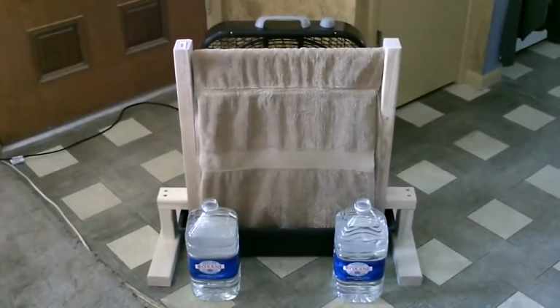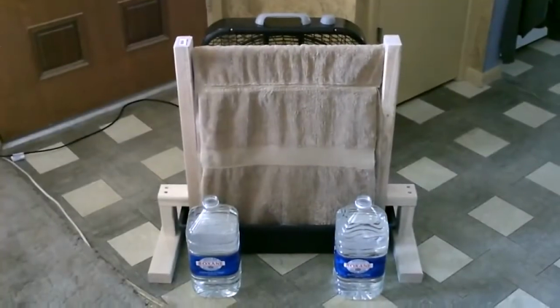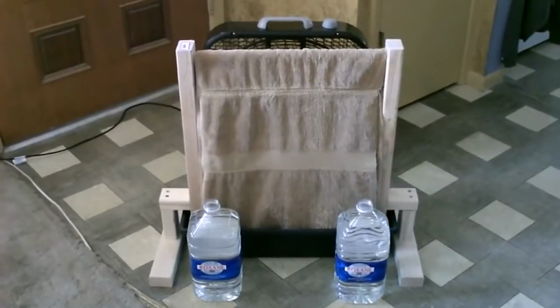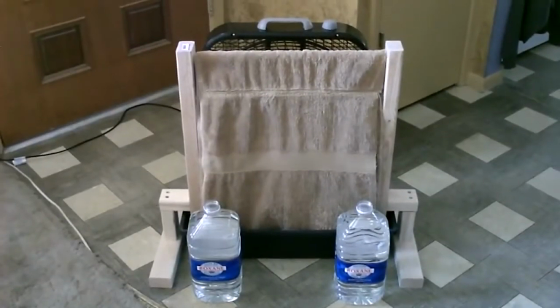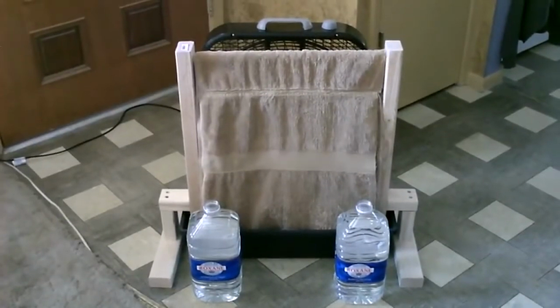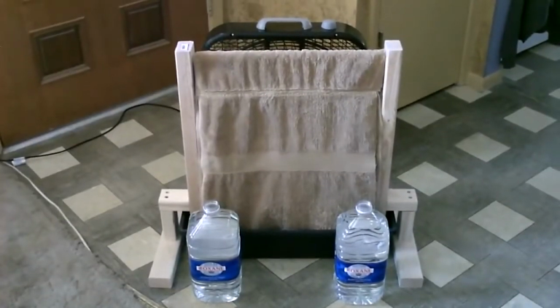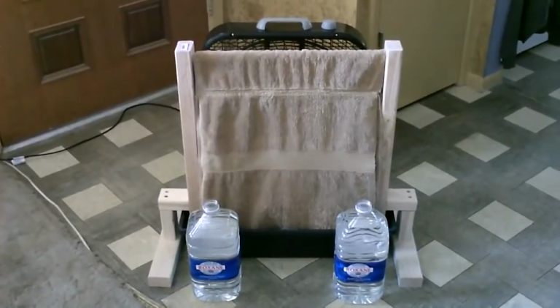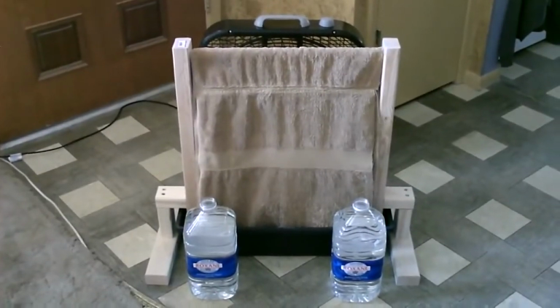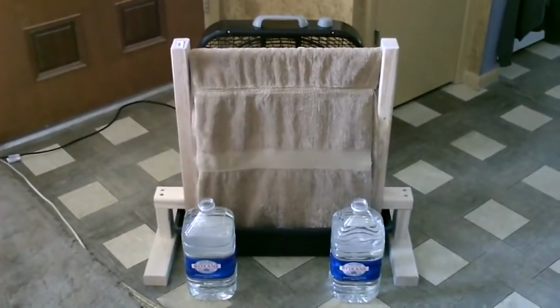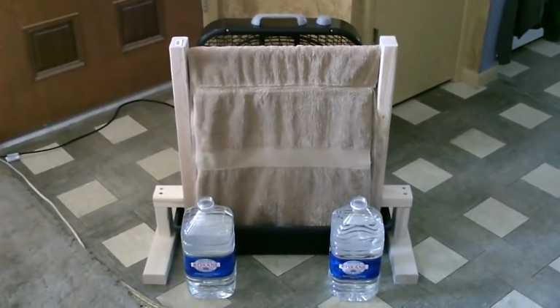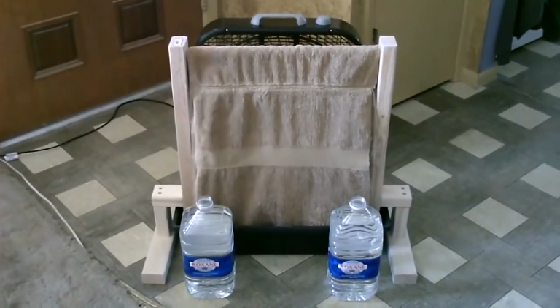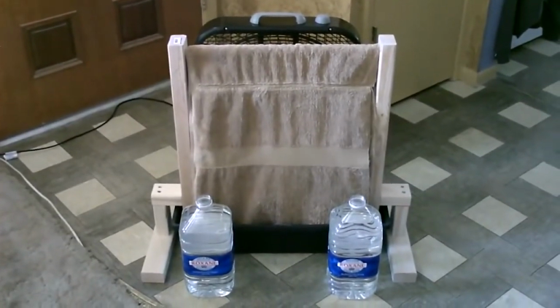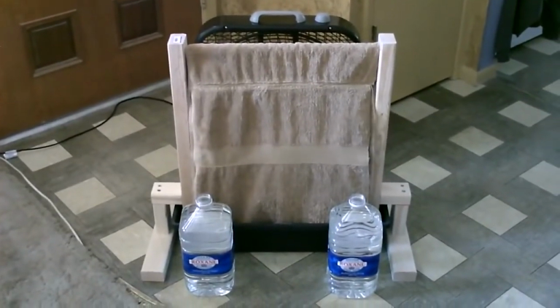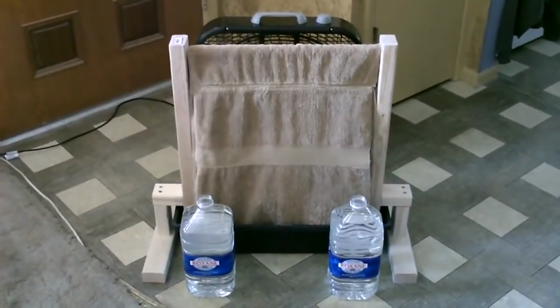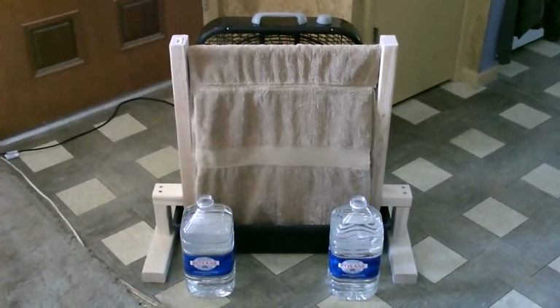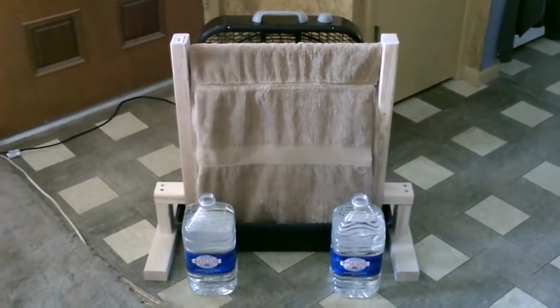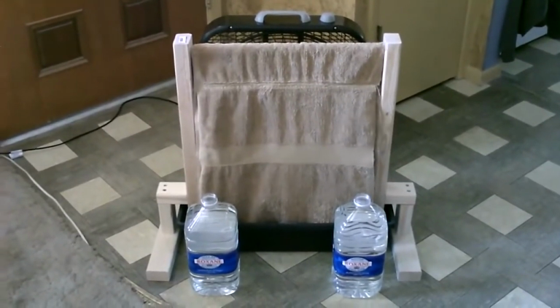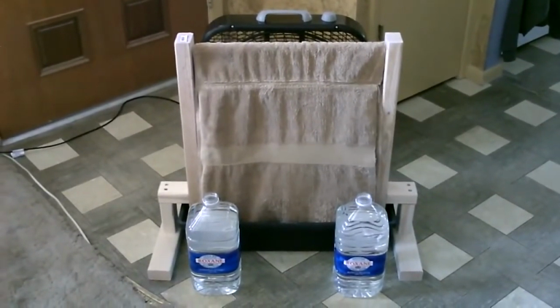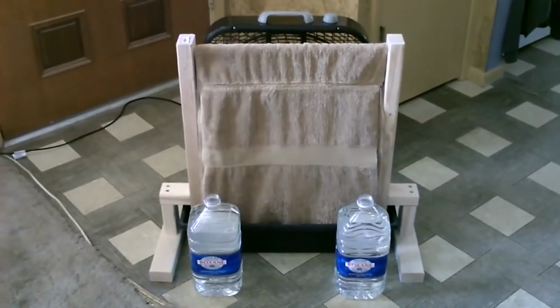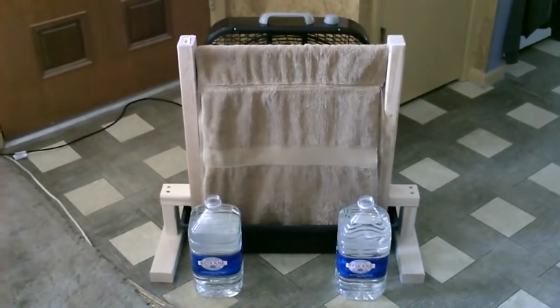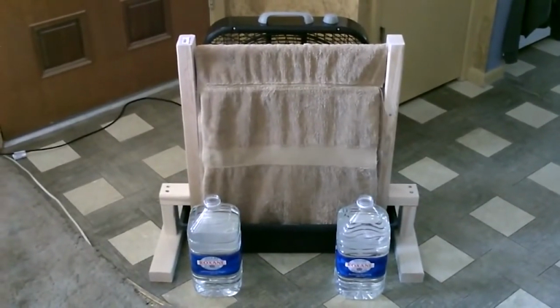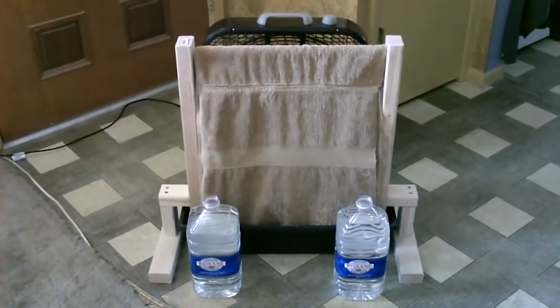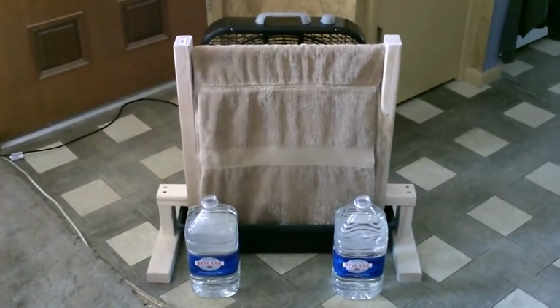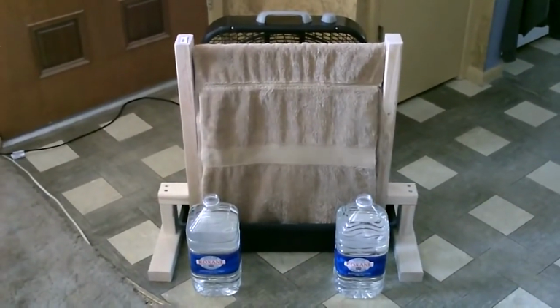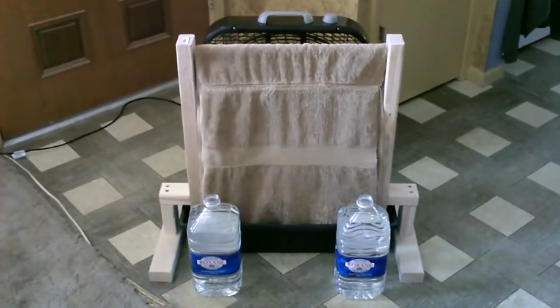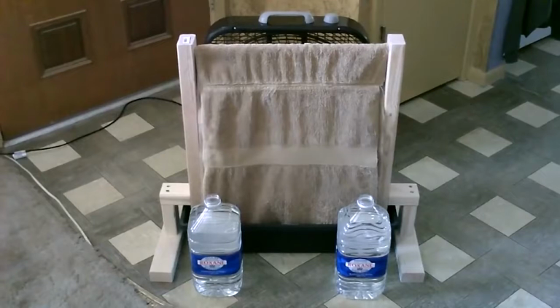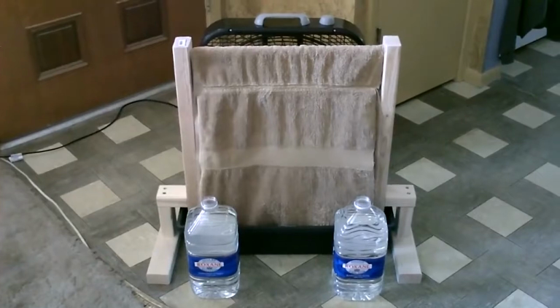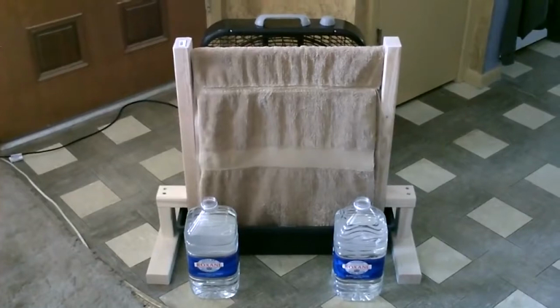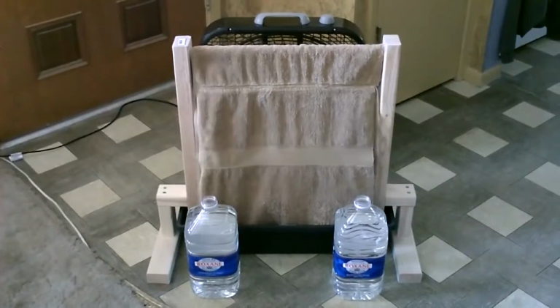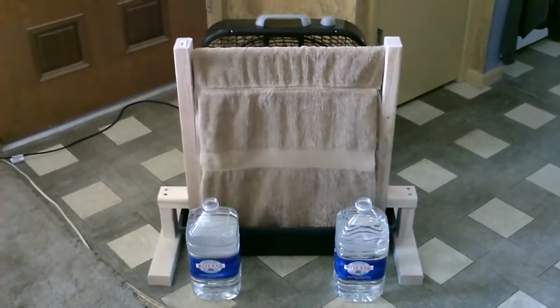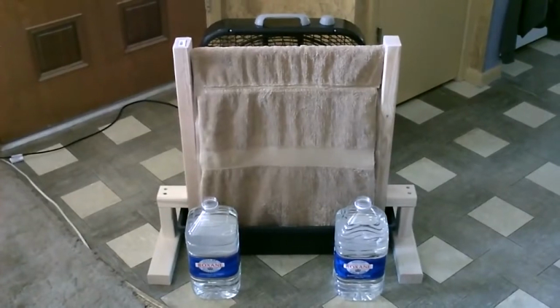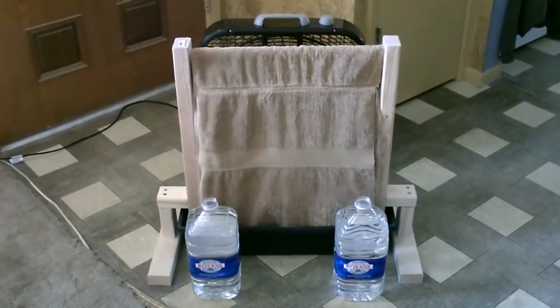Hey there, this is a quick video to show you another design I came up with to make one of these homemade evap air coolers.